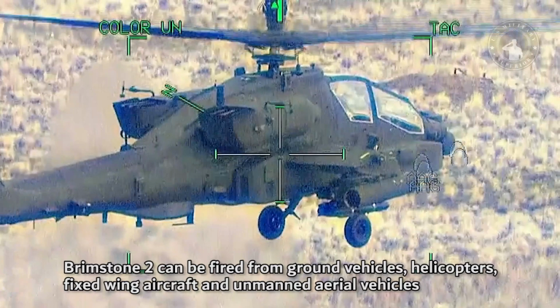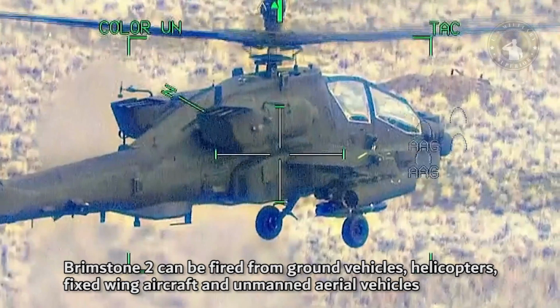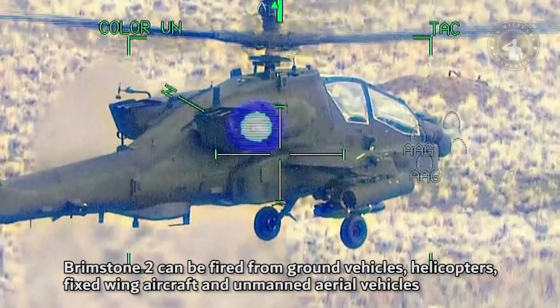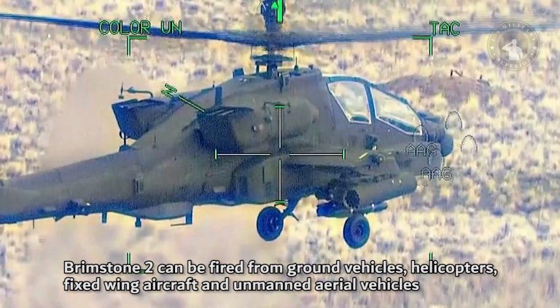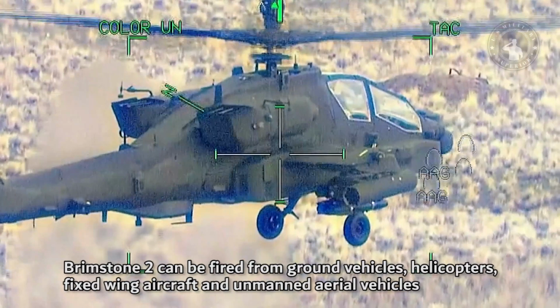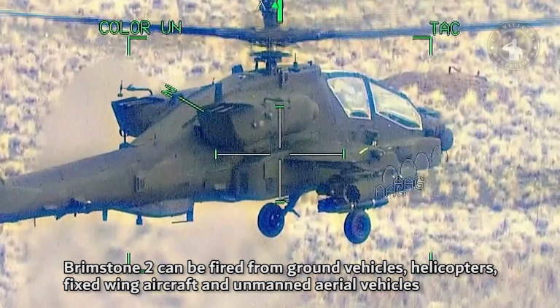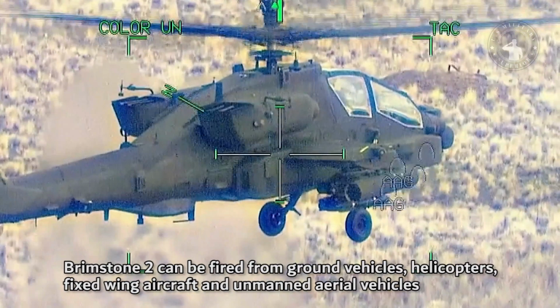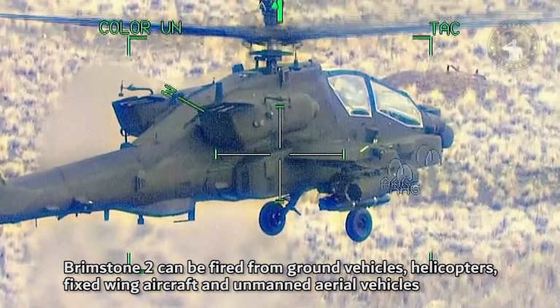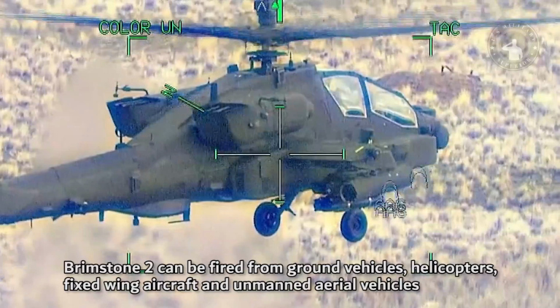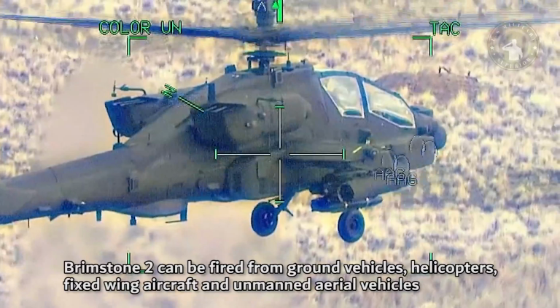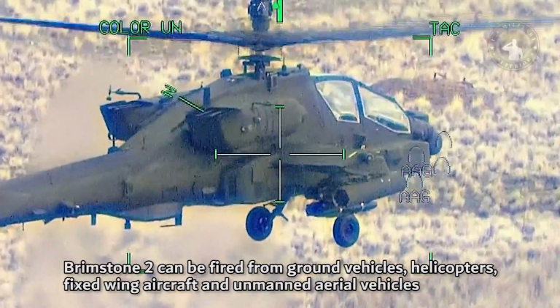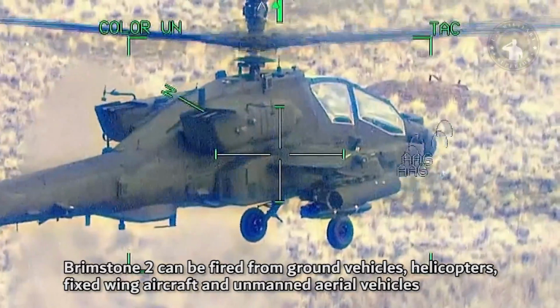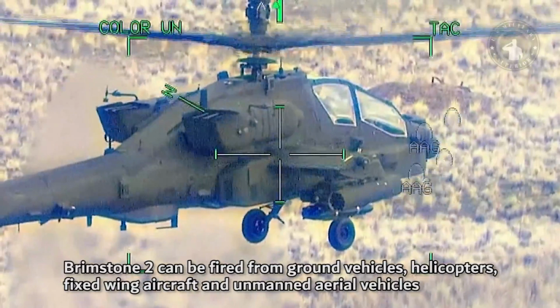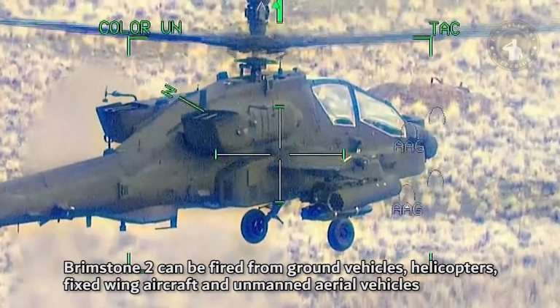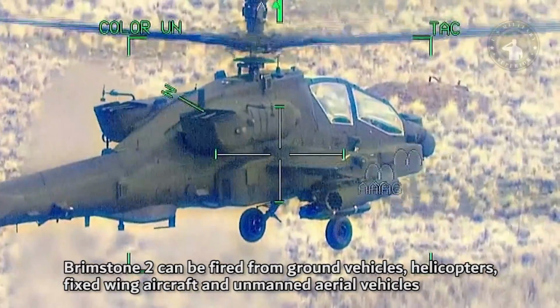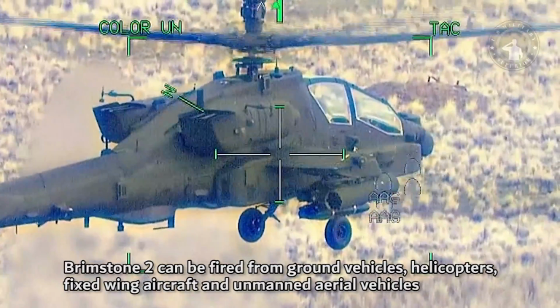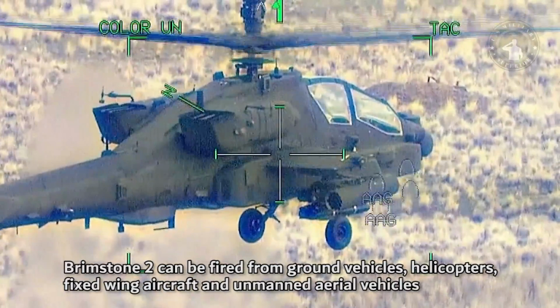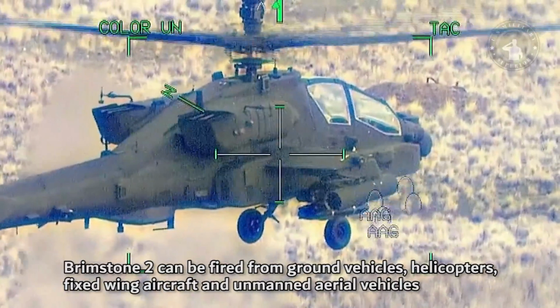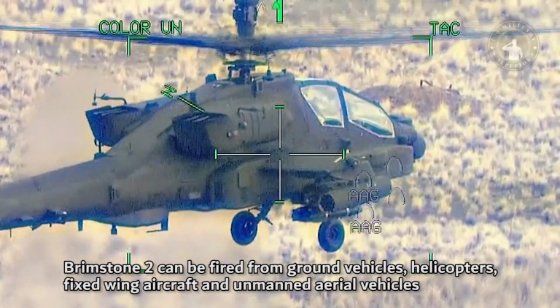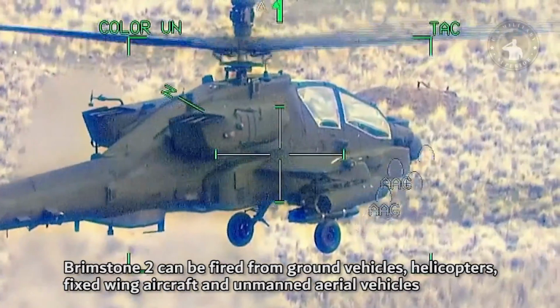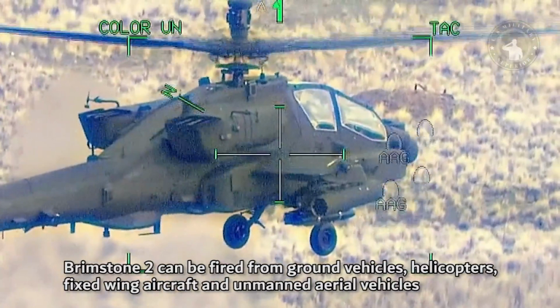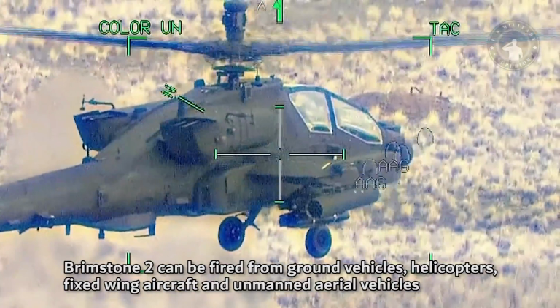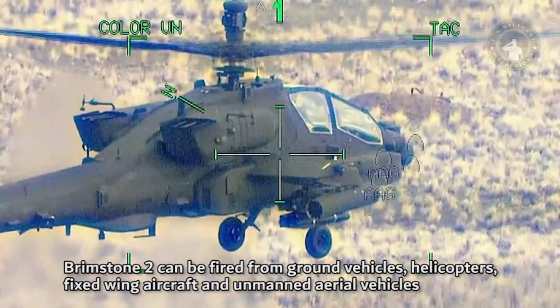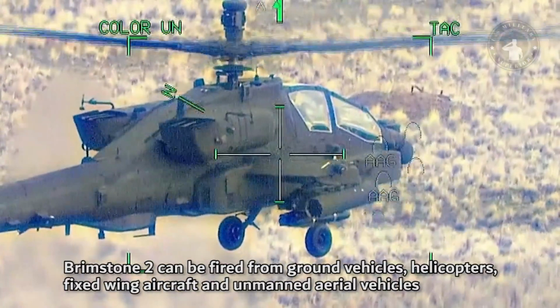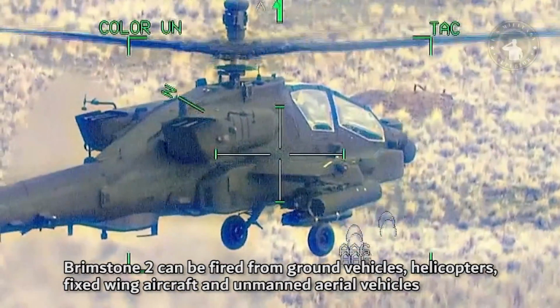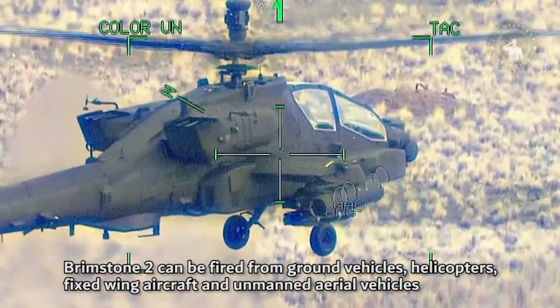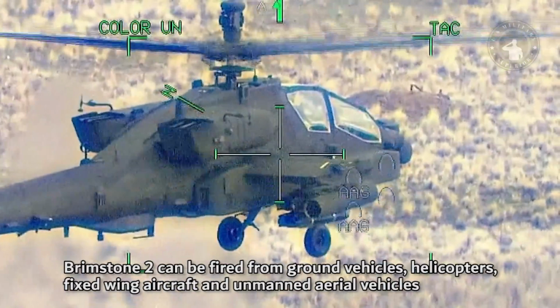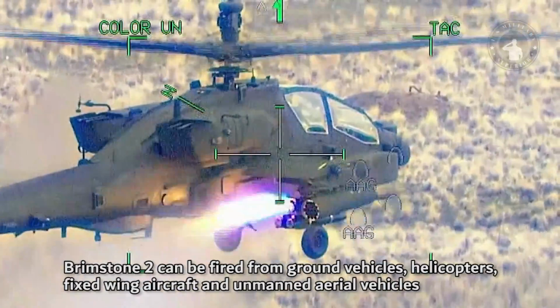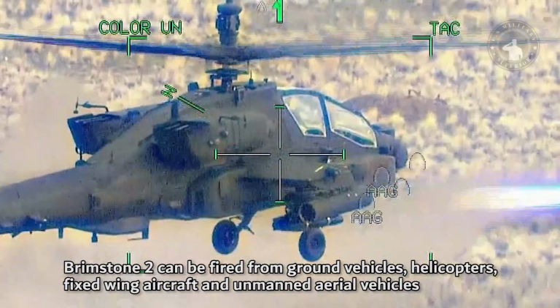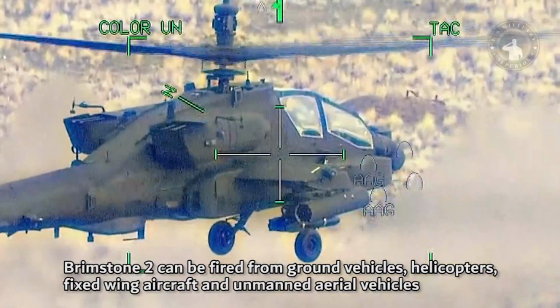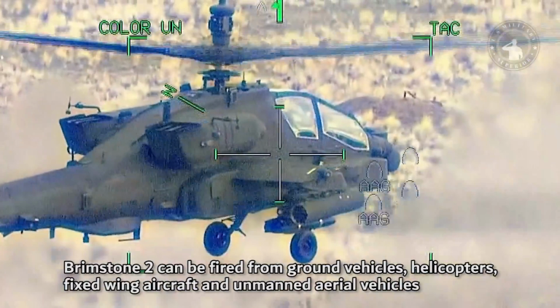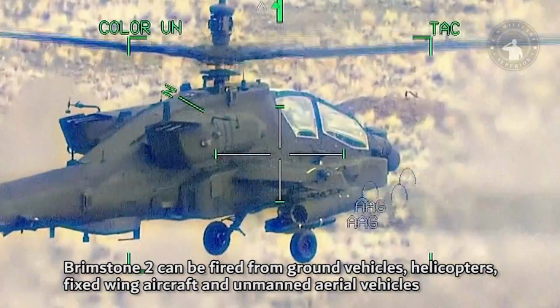Brimstone II can be fired from ground vehicles, helicopters, fixed-wing aircraft and unmanned aerial vehicles.